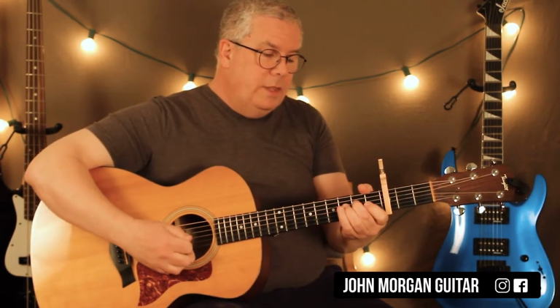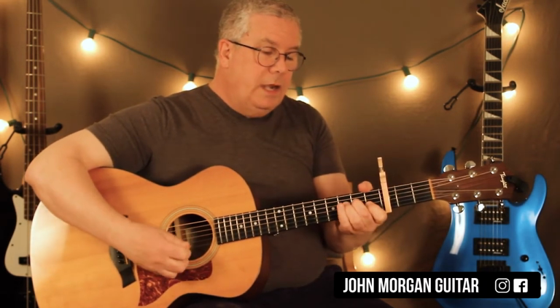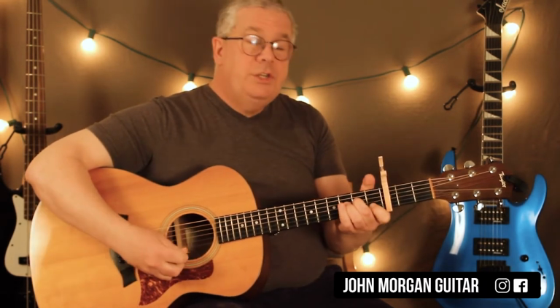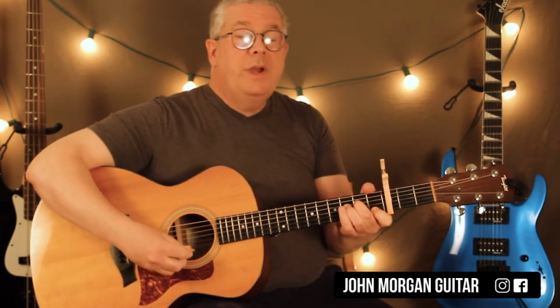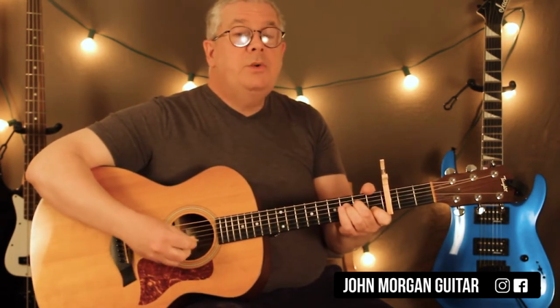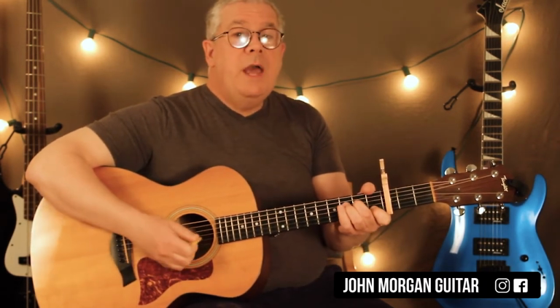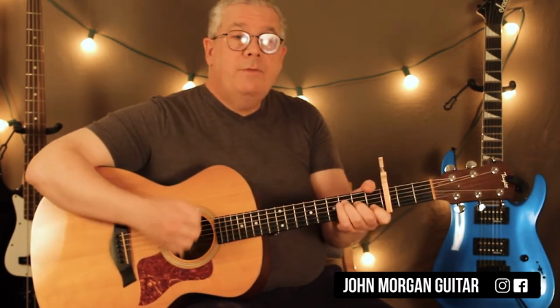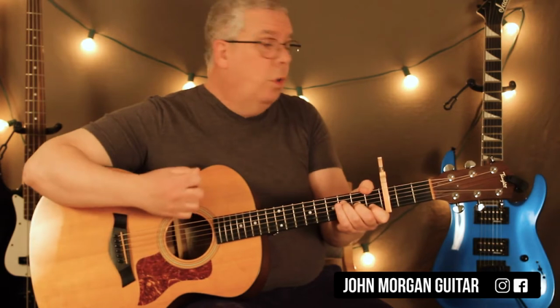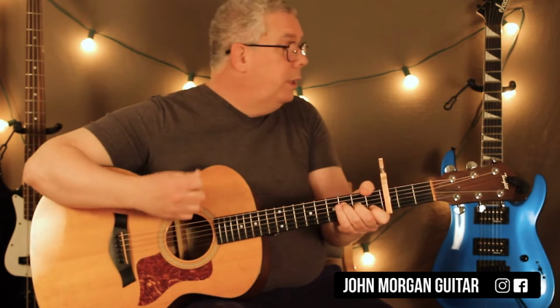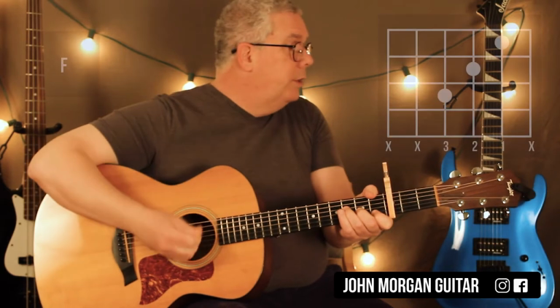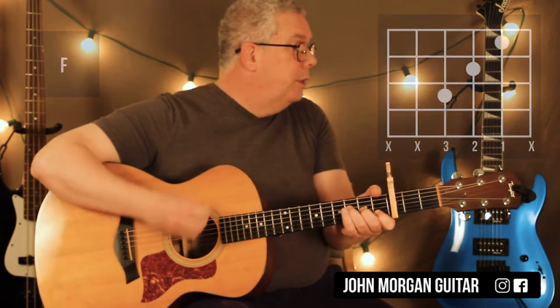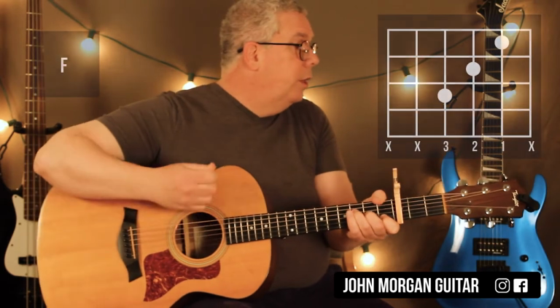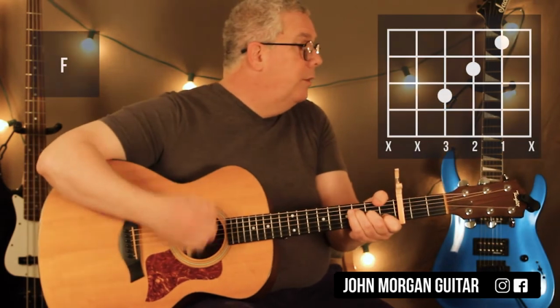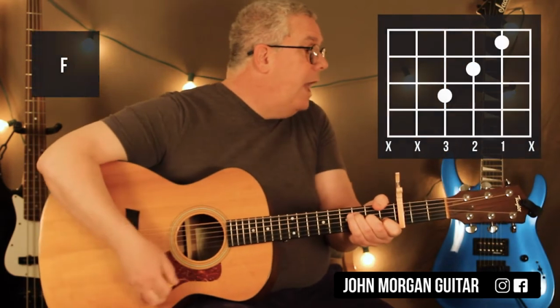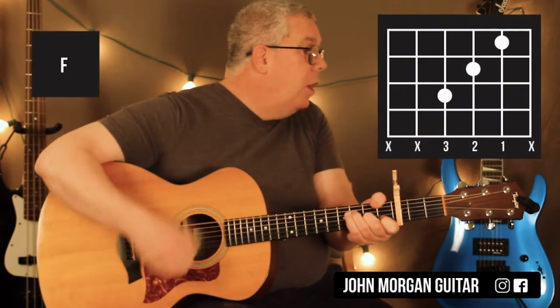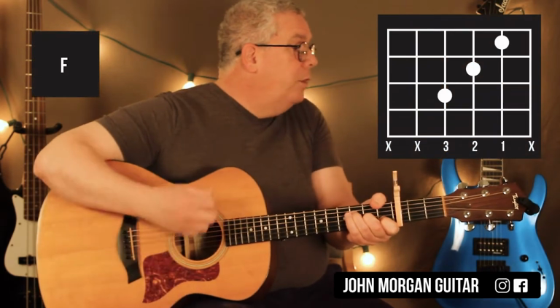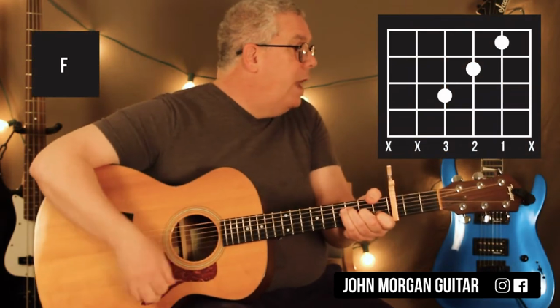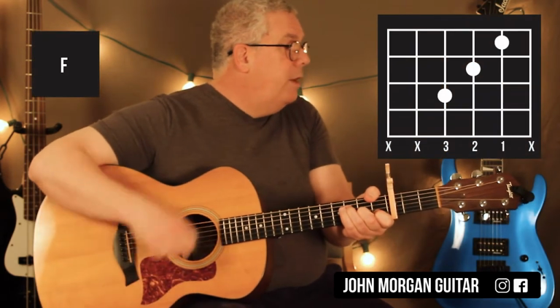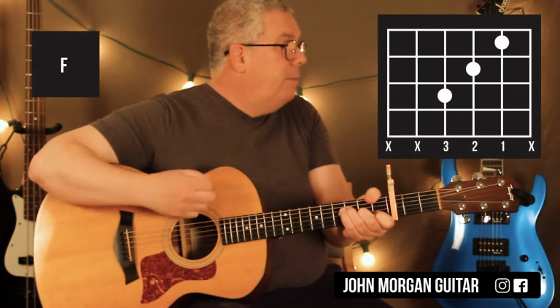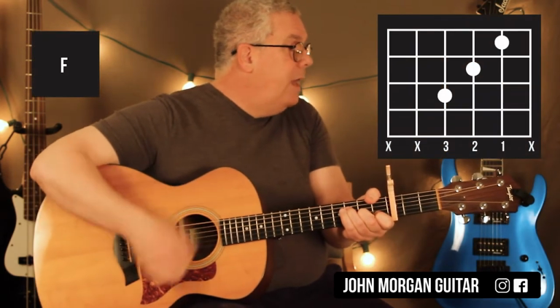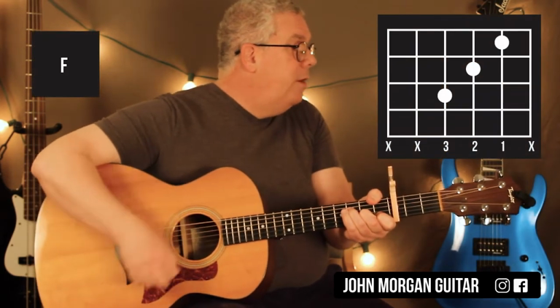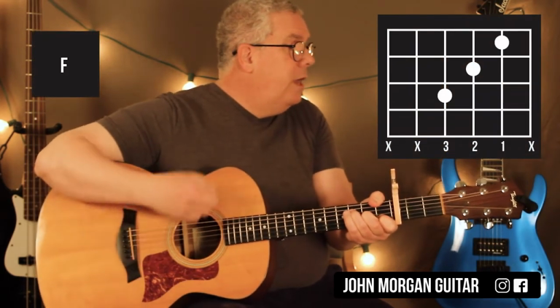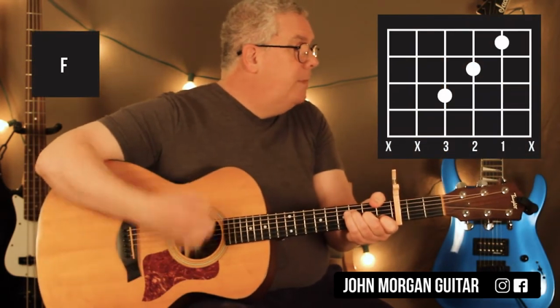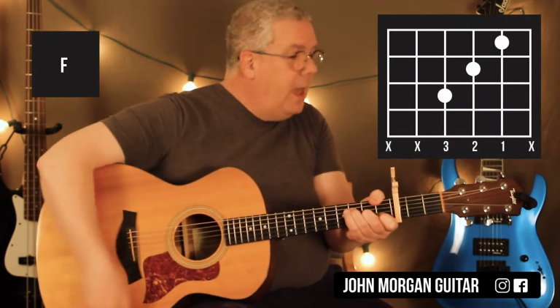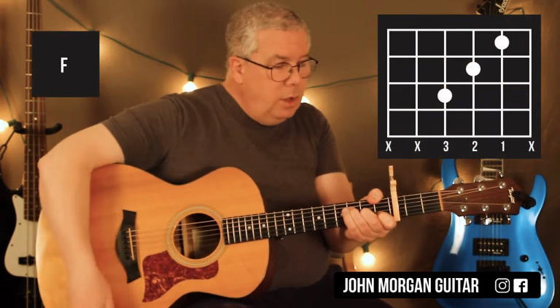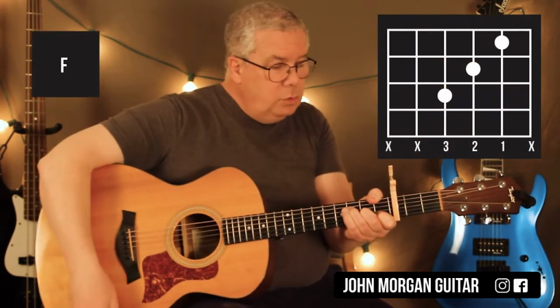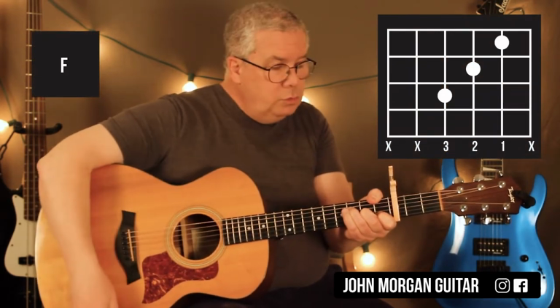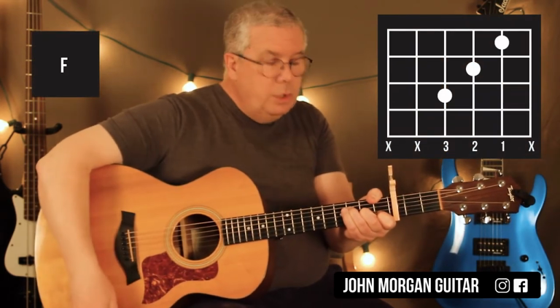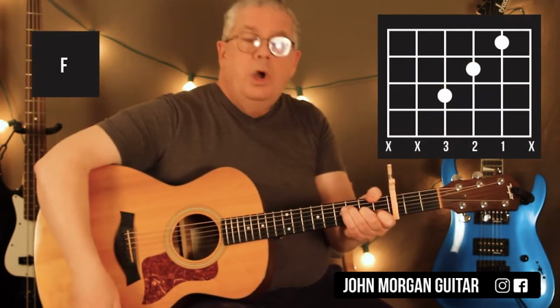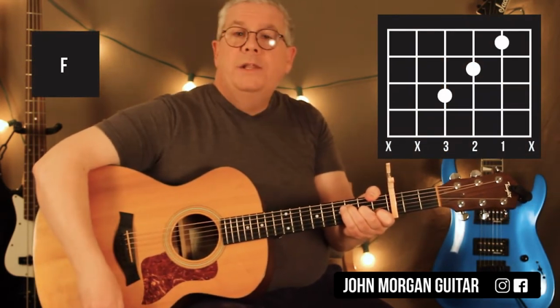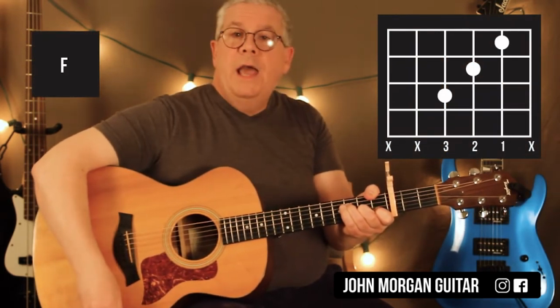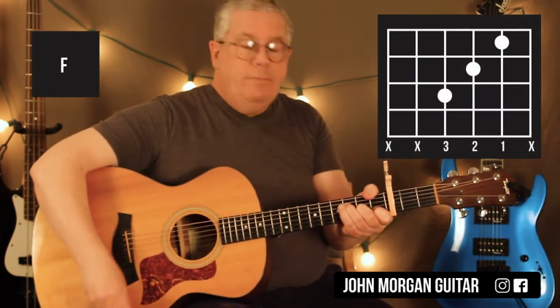That'll lead you right to an F chord, and you're going to go down, down, up, down, up, down on the F.